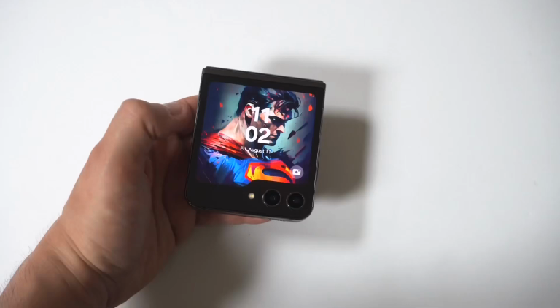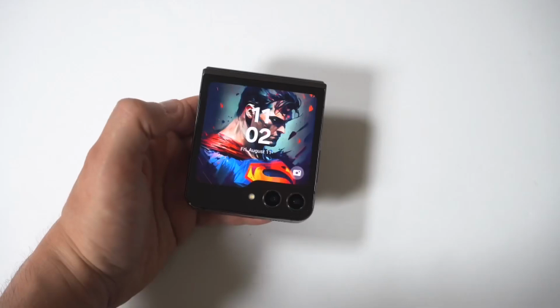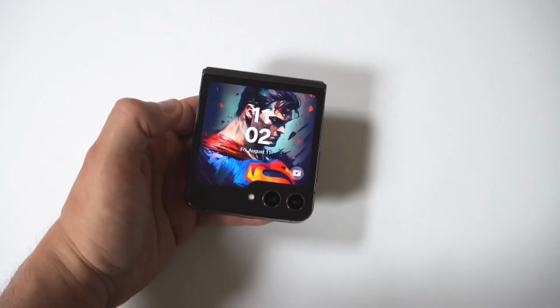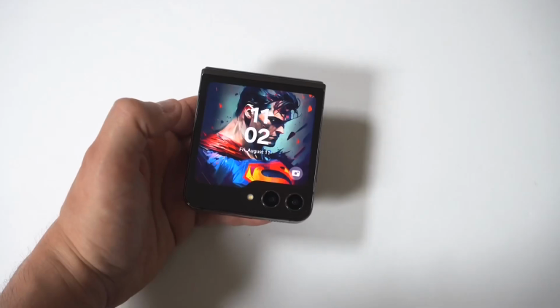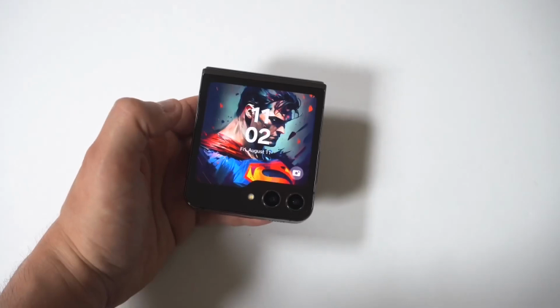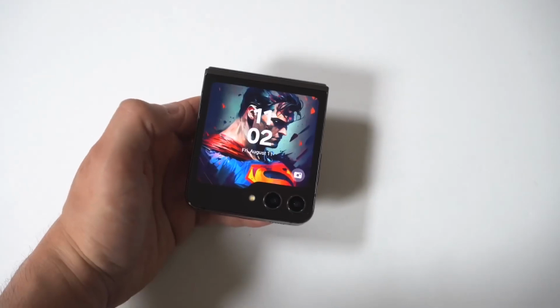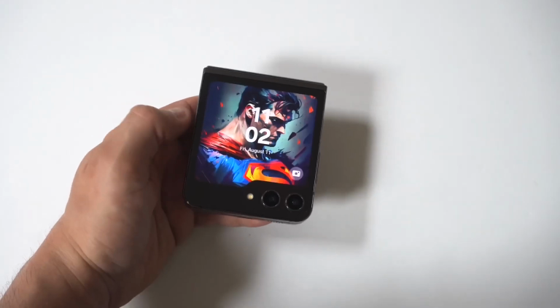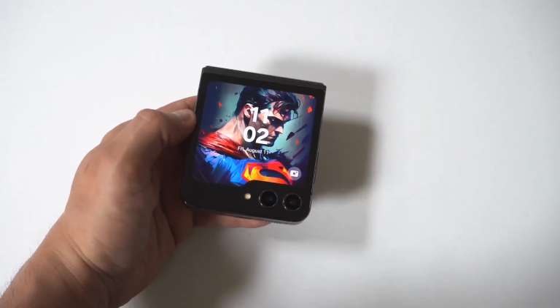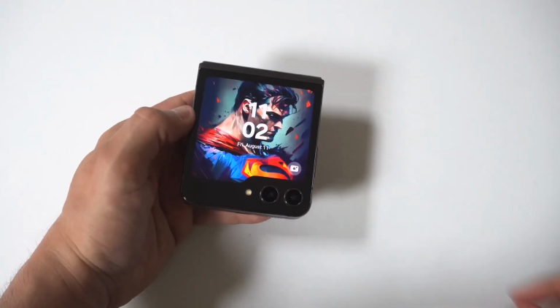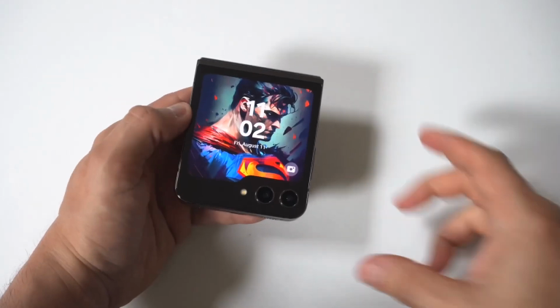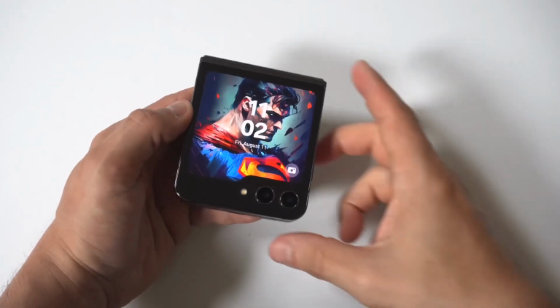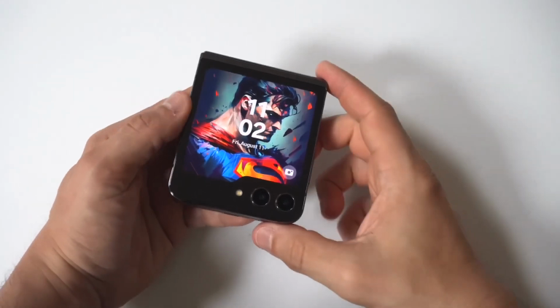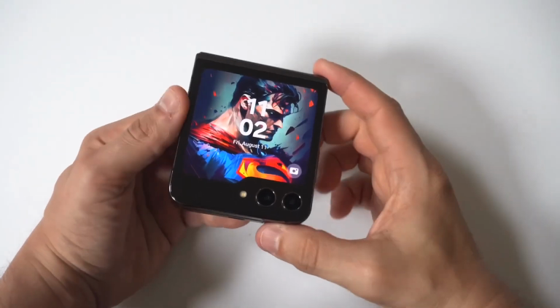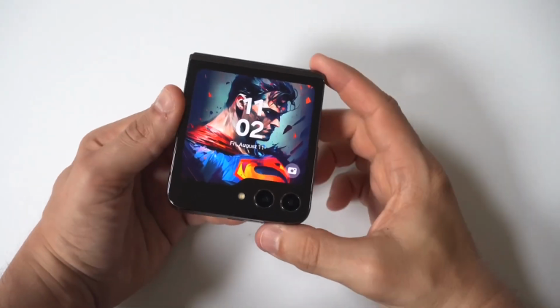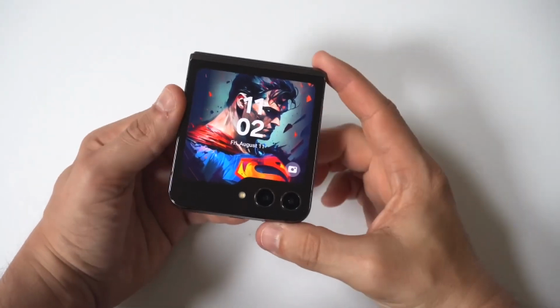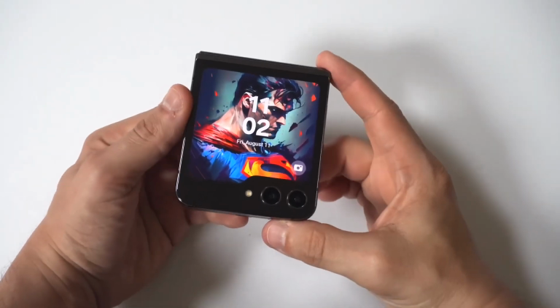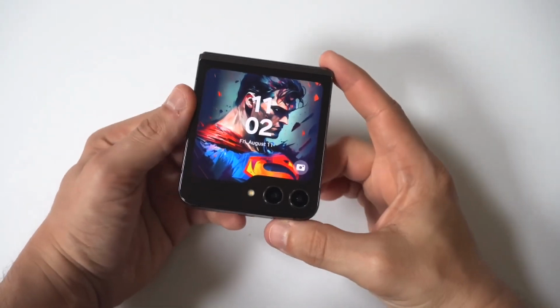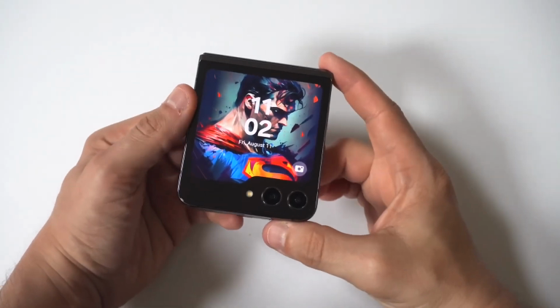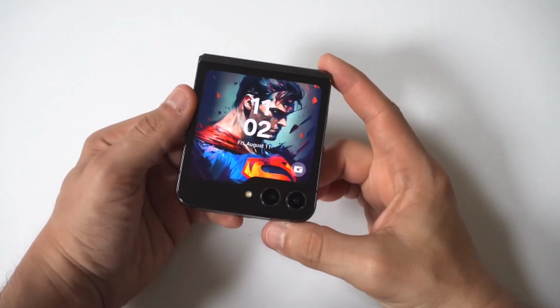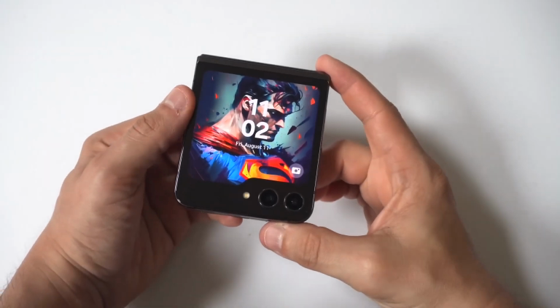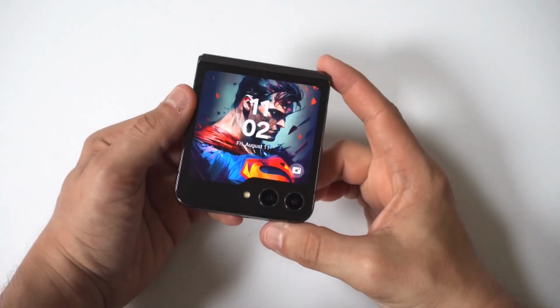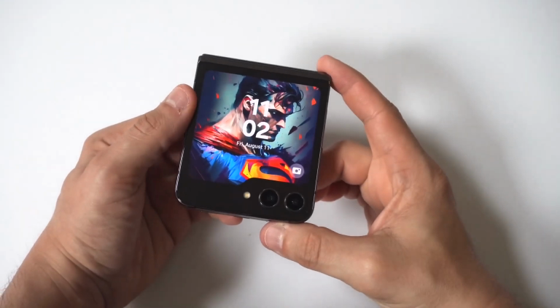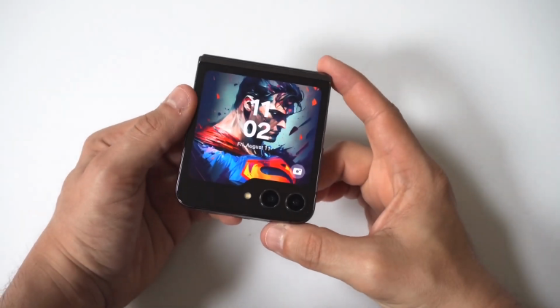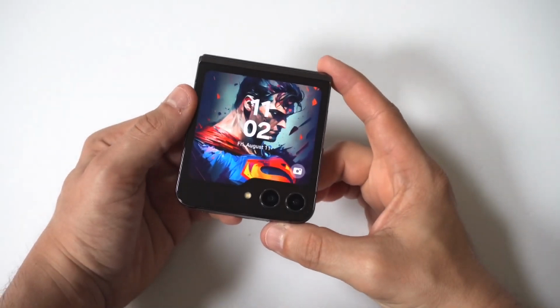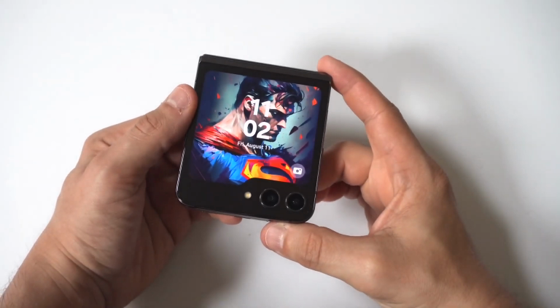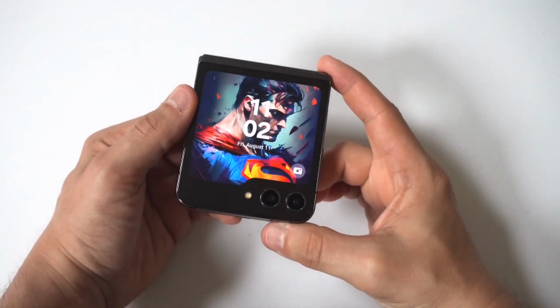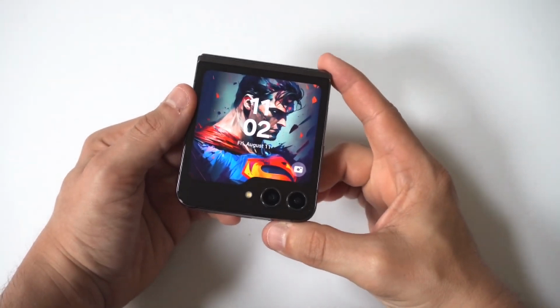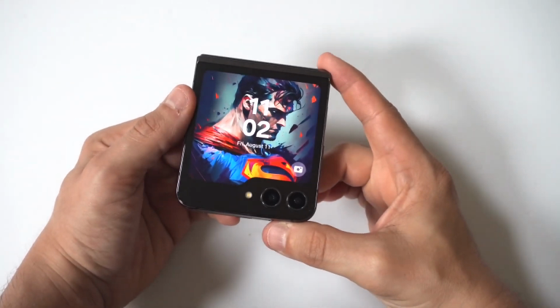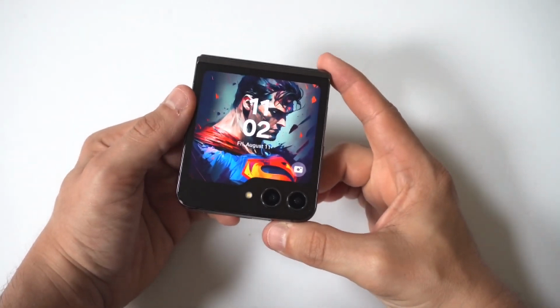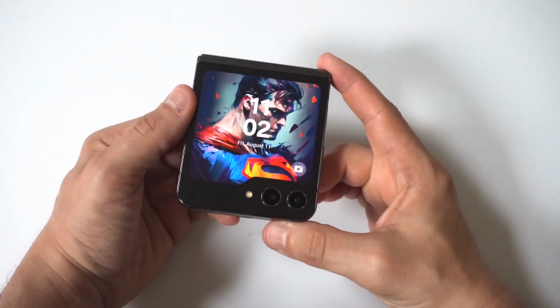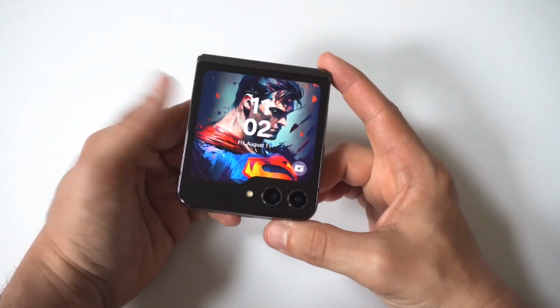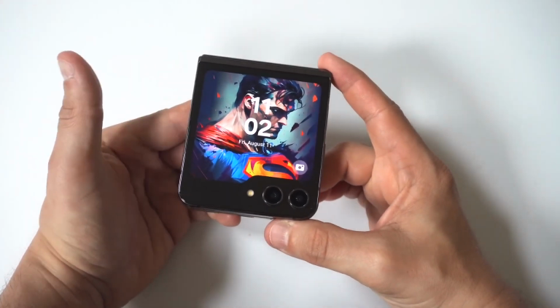I am going to be giving you guys a tip on how you can hard reset your Samsung Galaxy Z Flip 6.